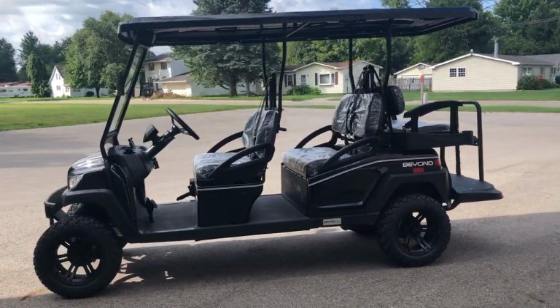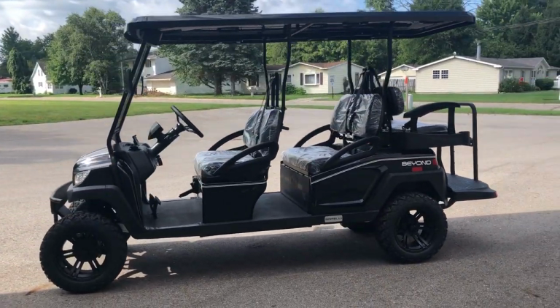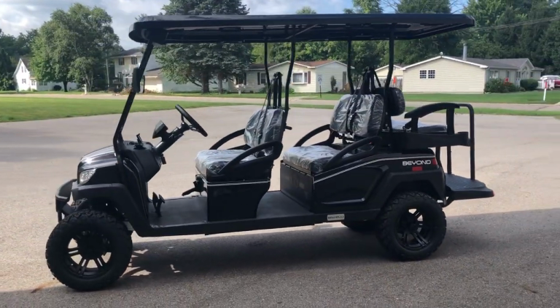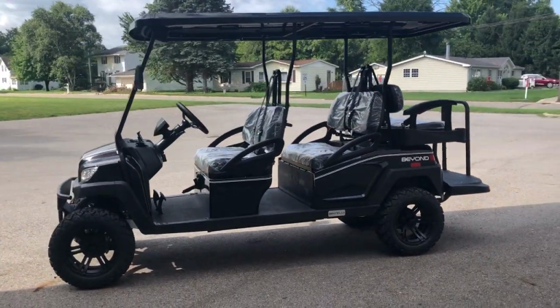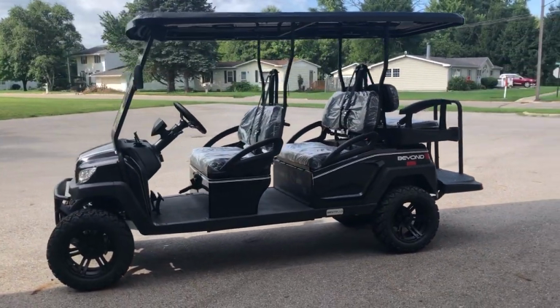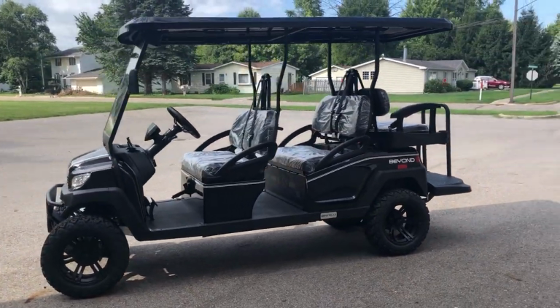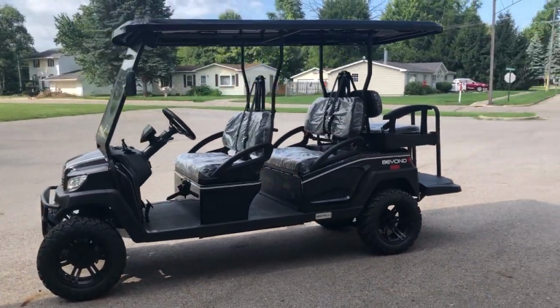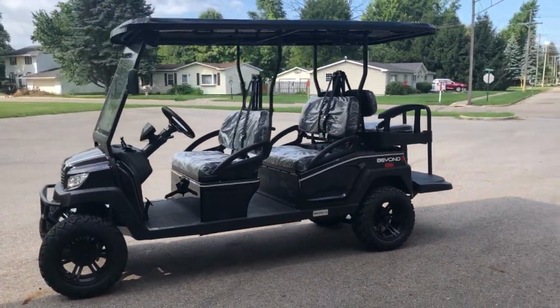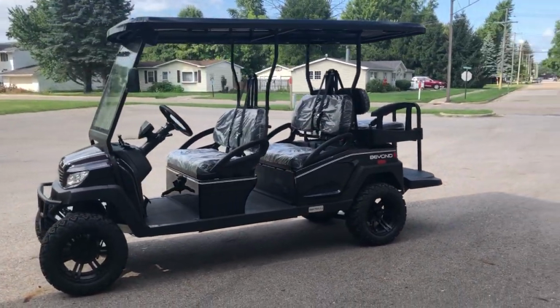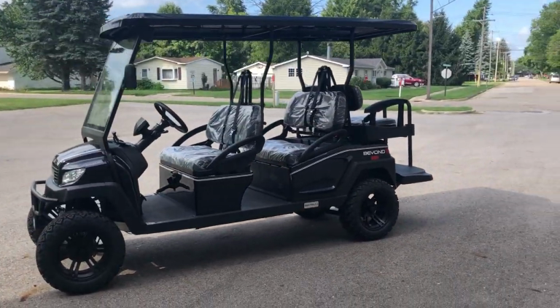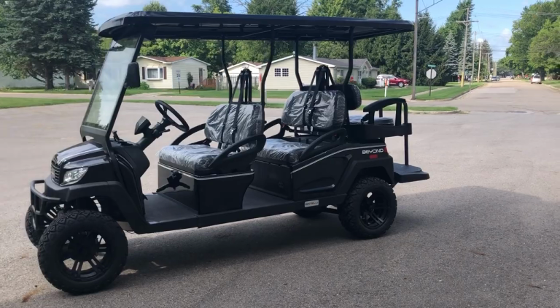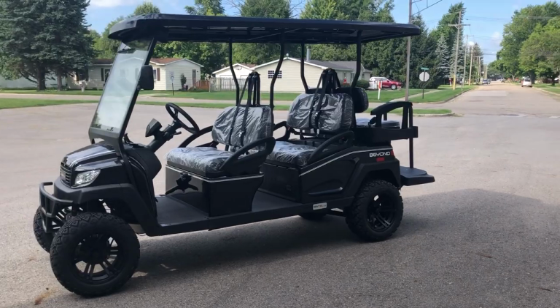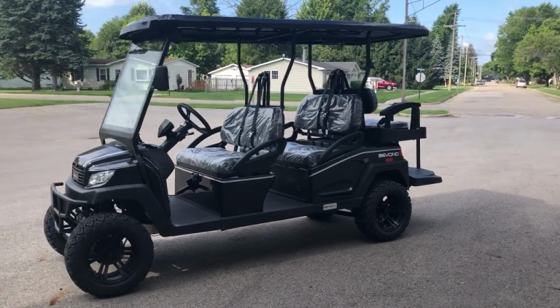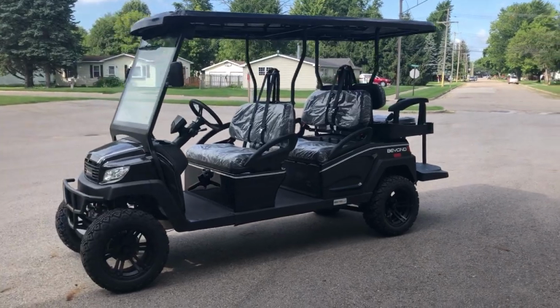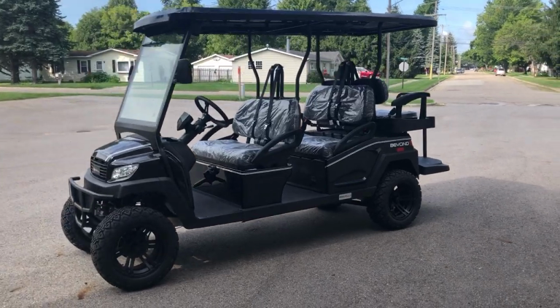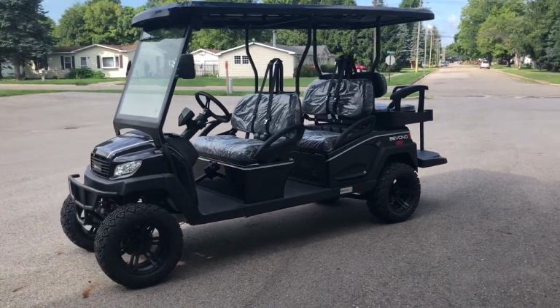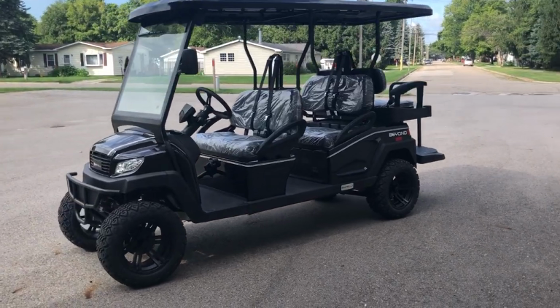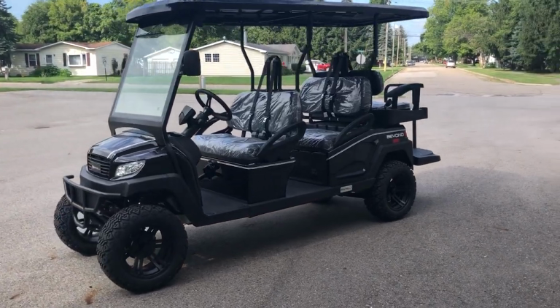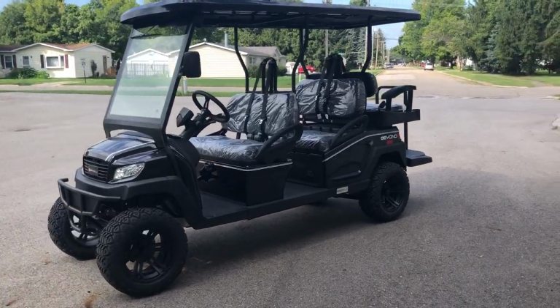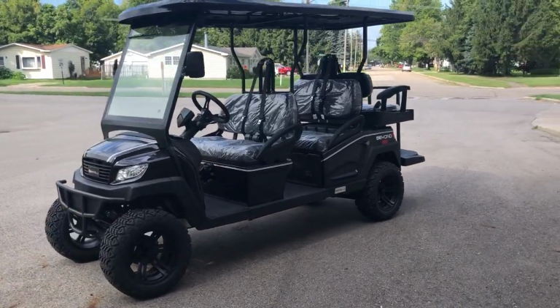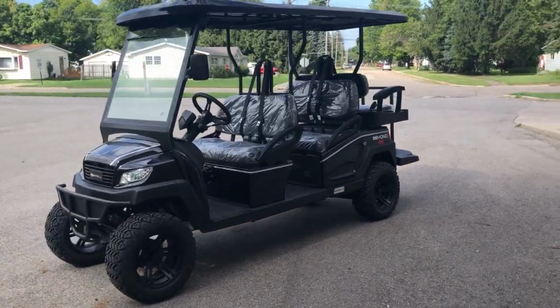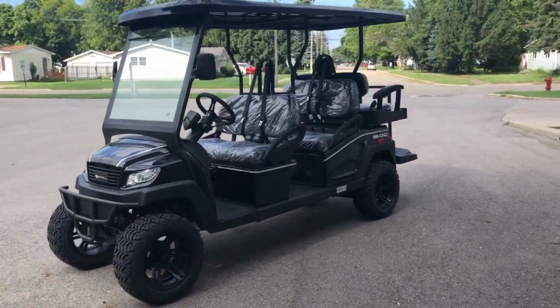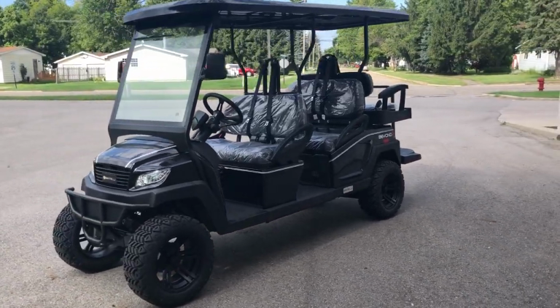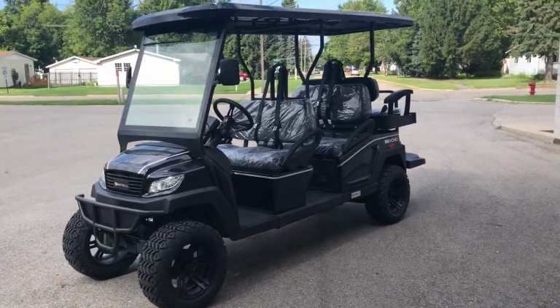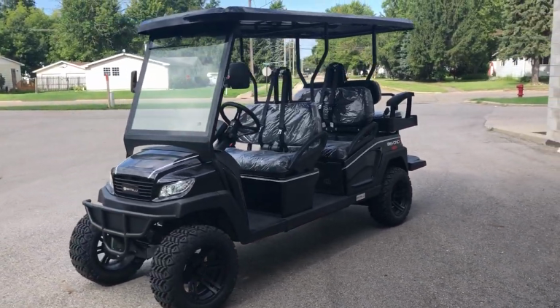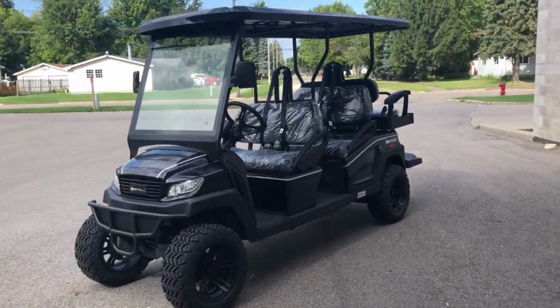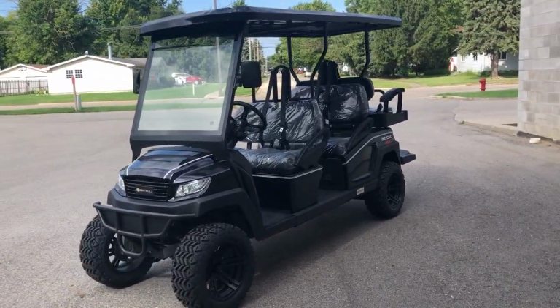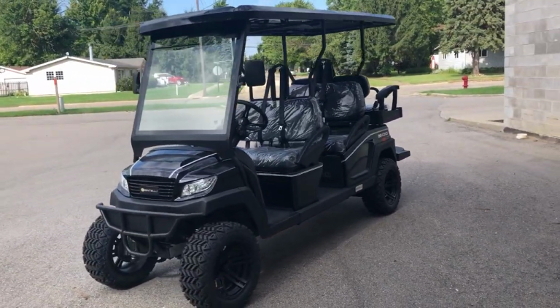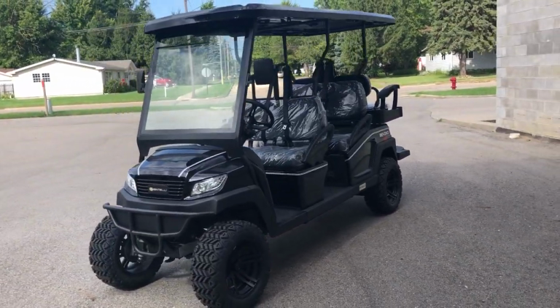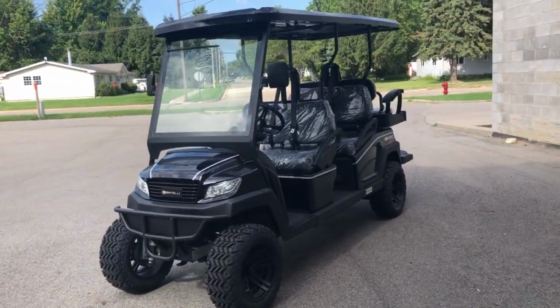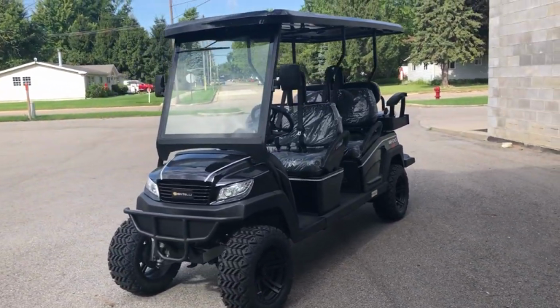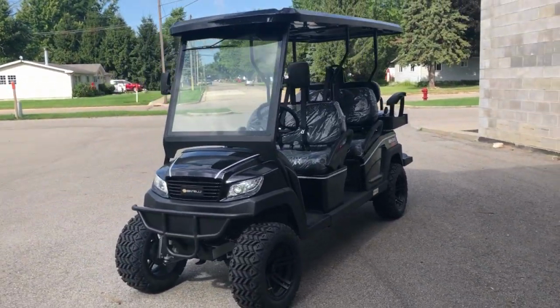They're all electric — 40 miles on a charge. They've got a gauge that shows you that. Everything's great with the charger.